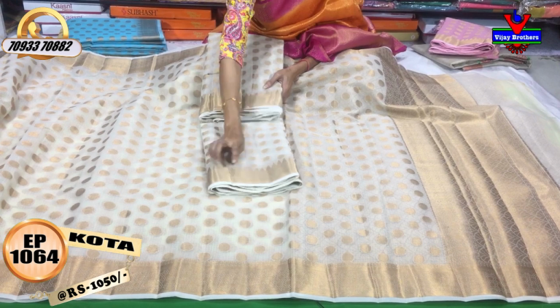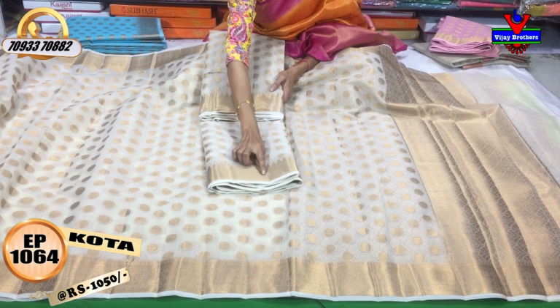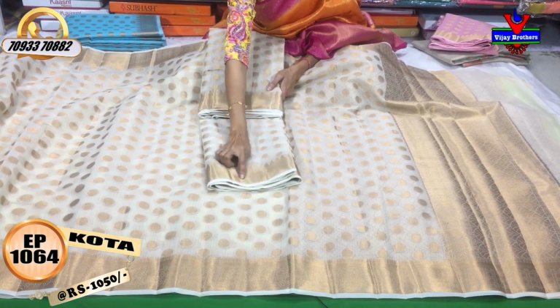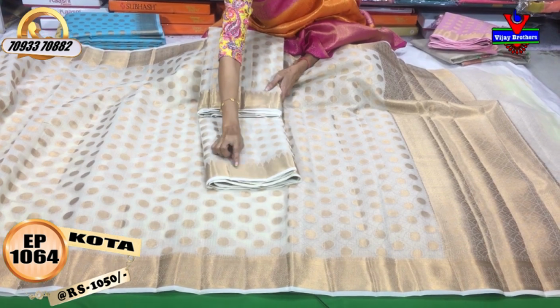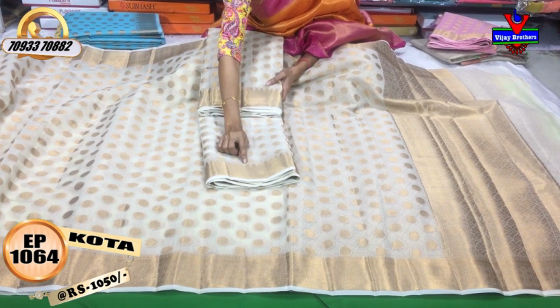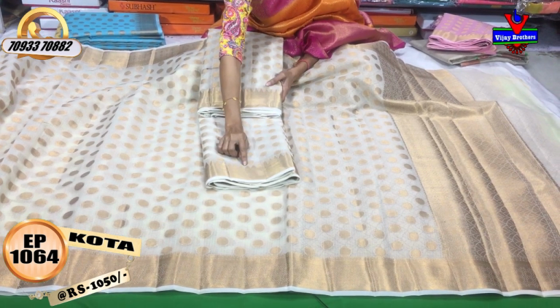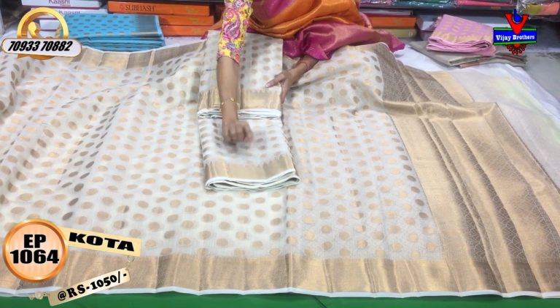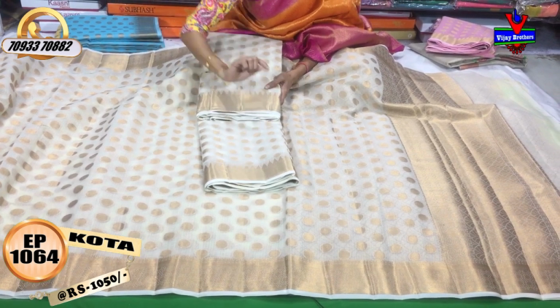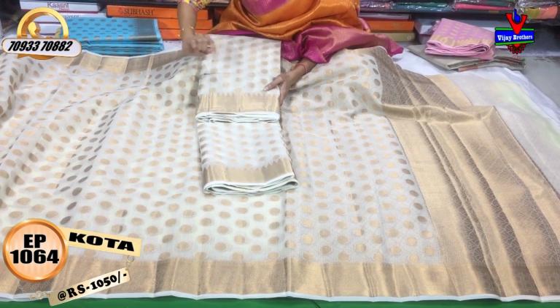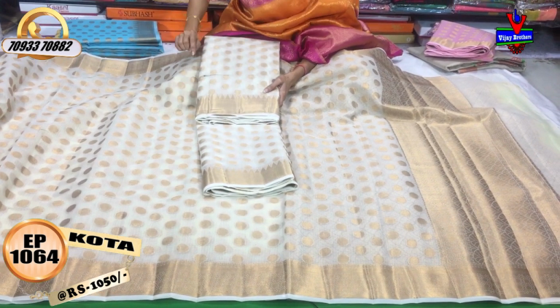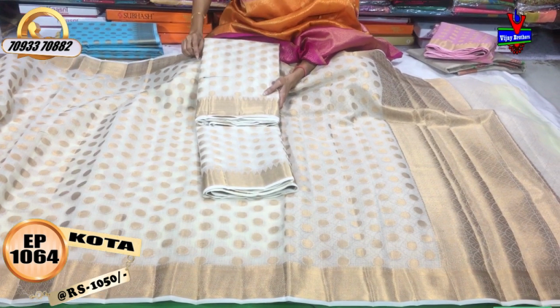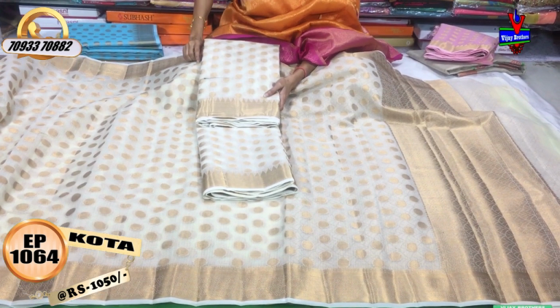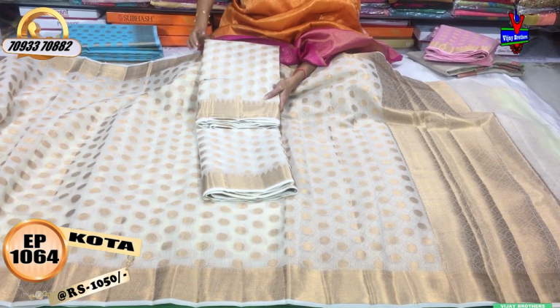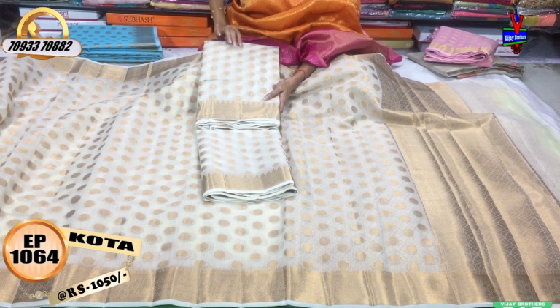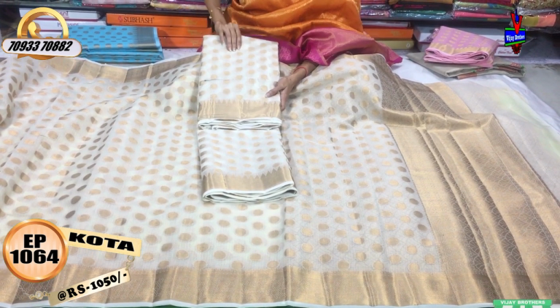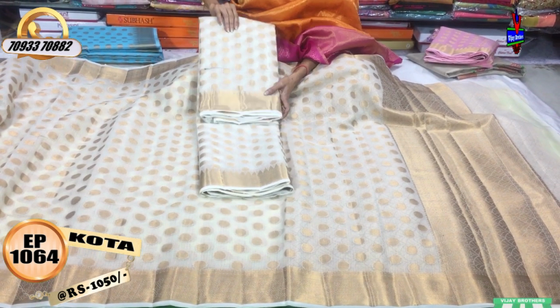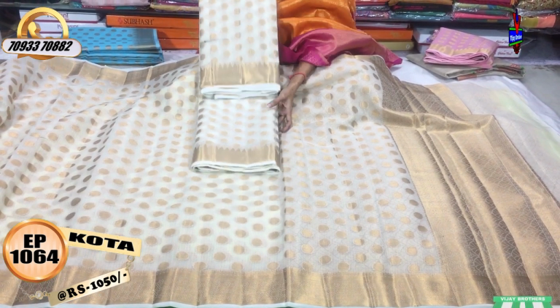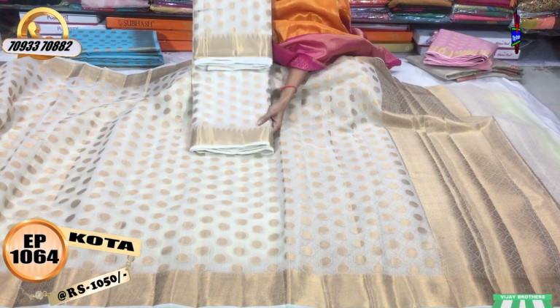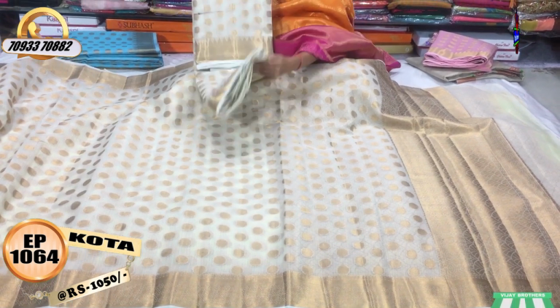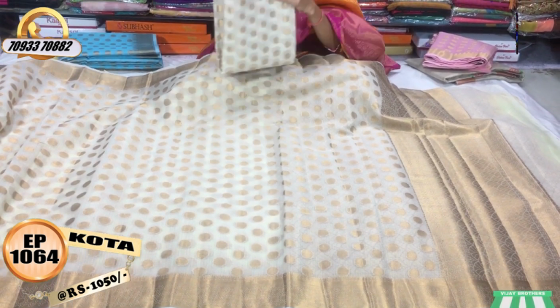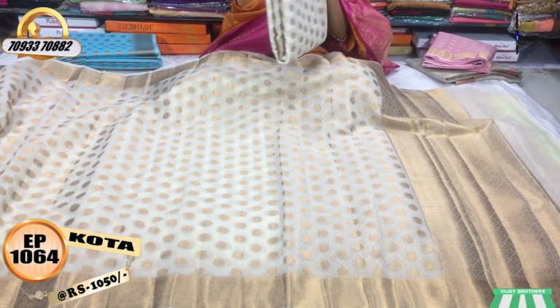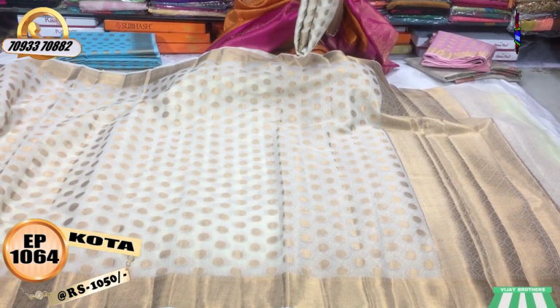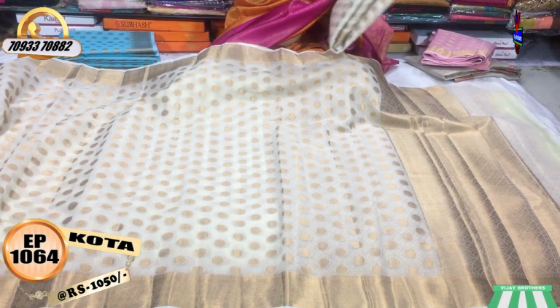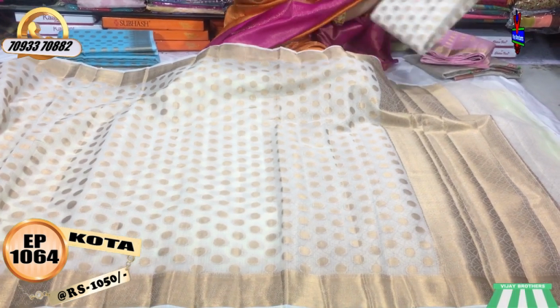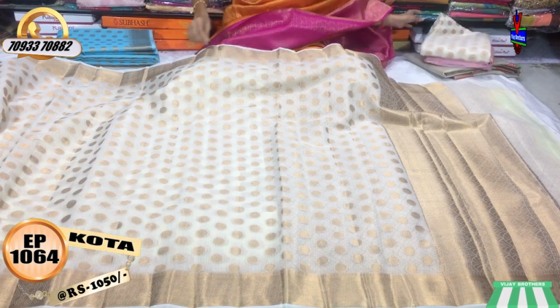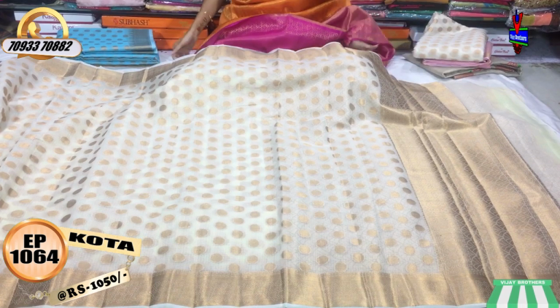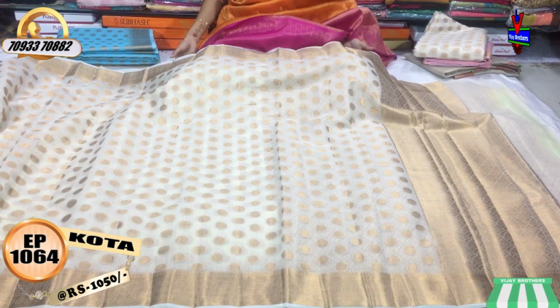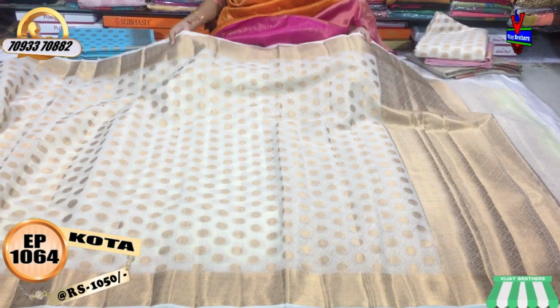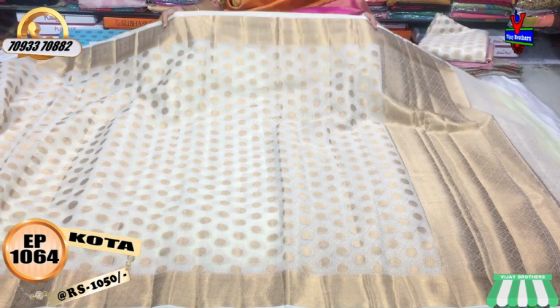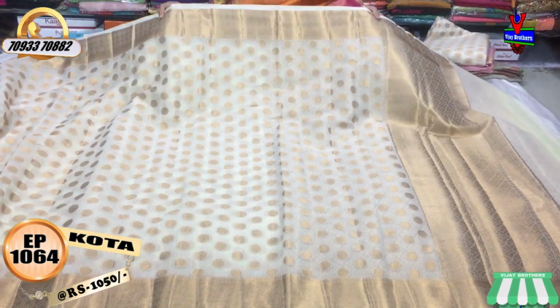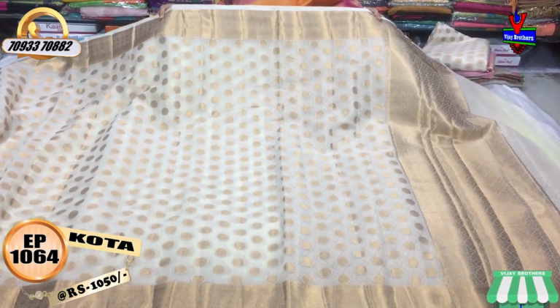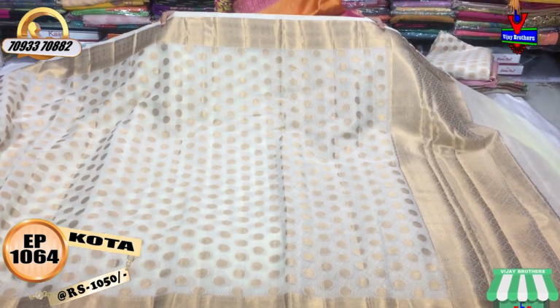This is the temple design. I will change the border here — it will be in the polka dots style.